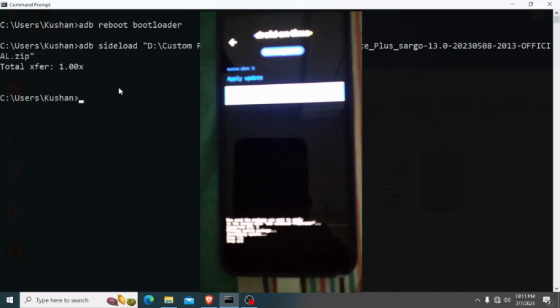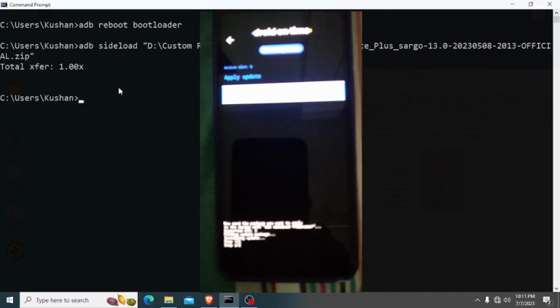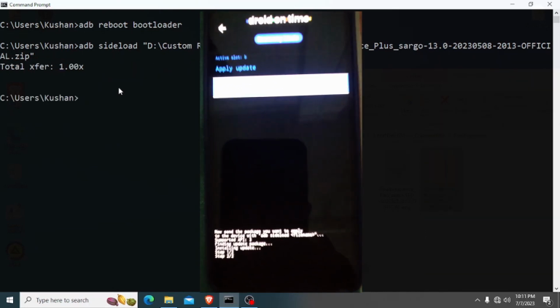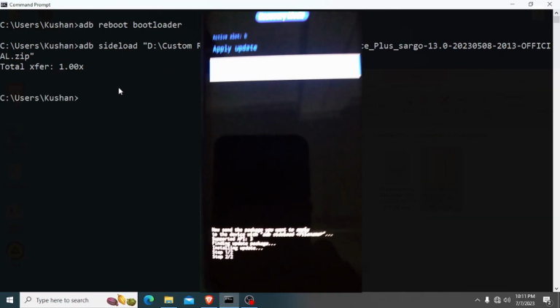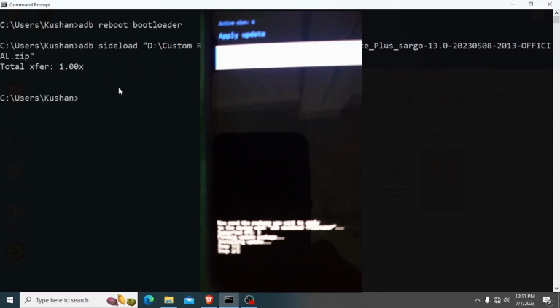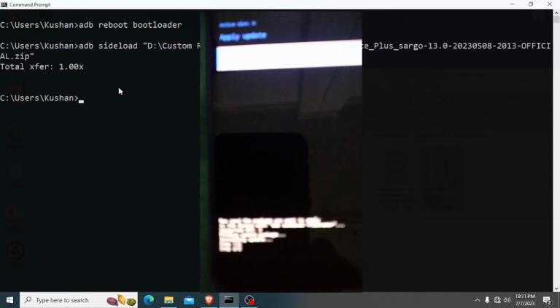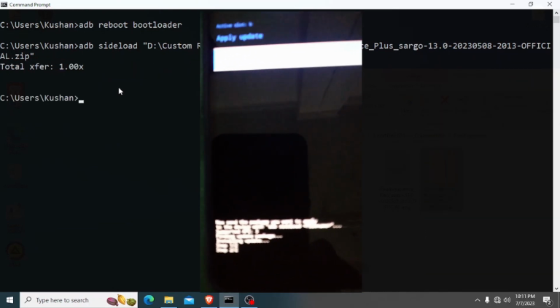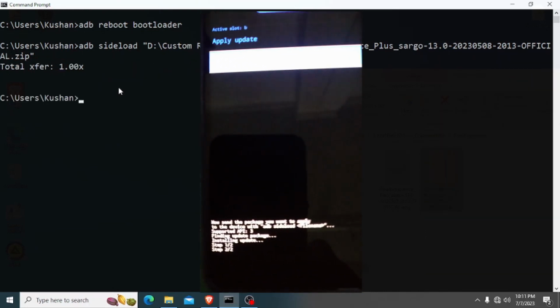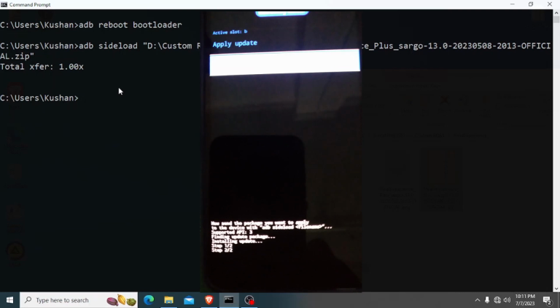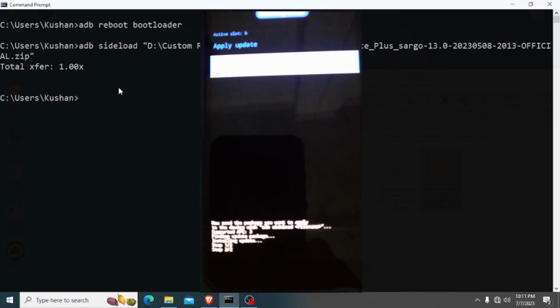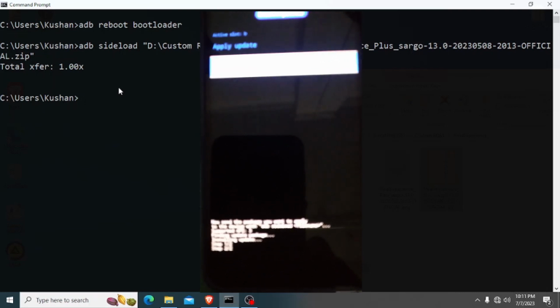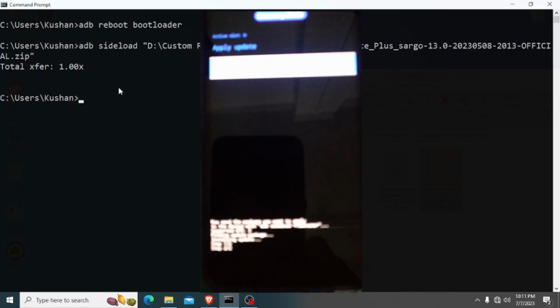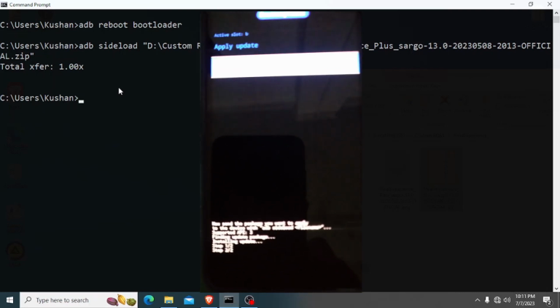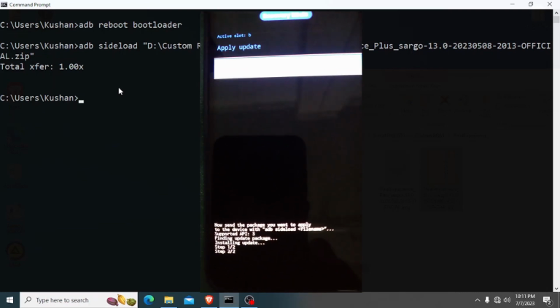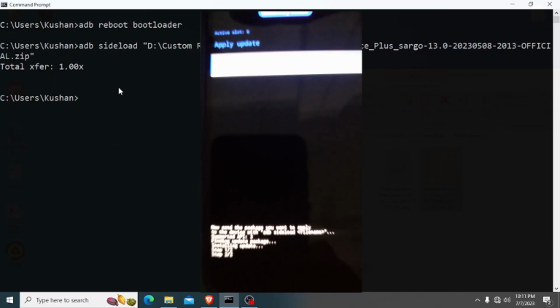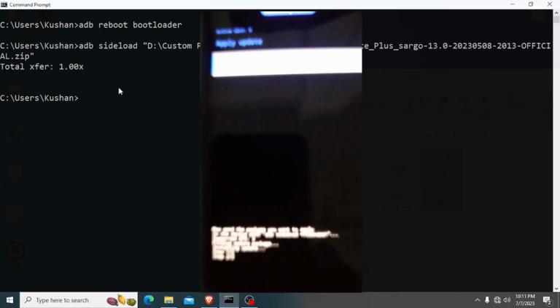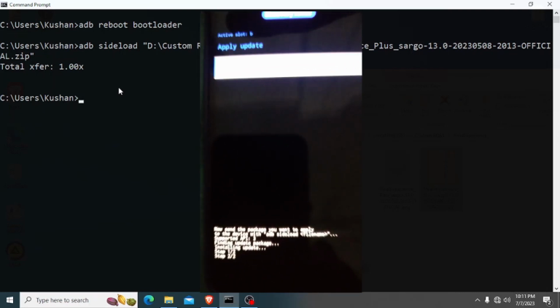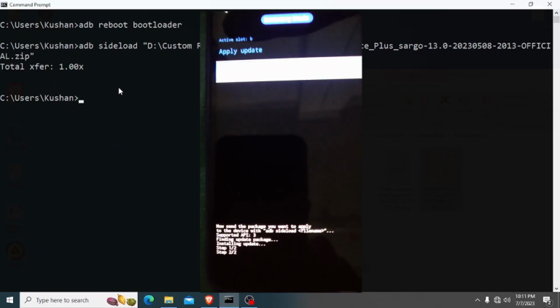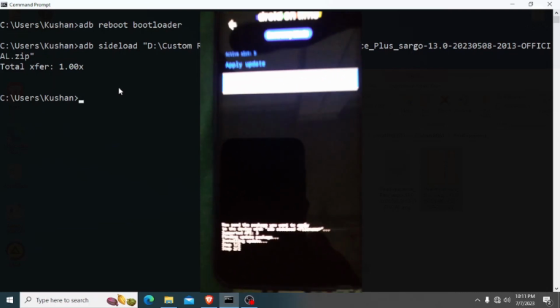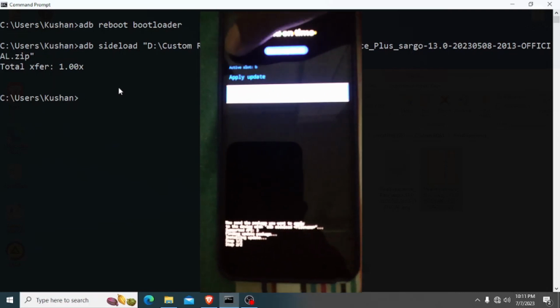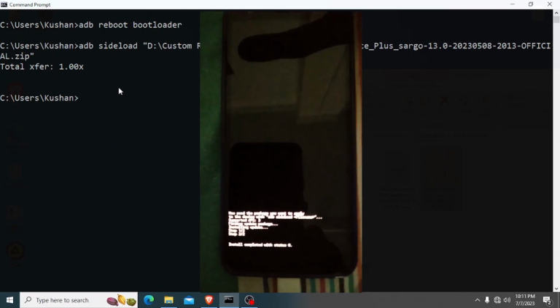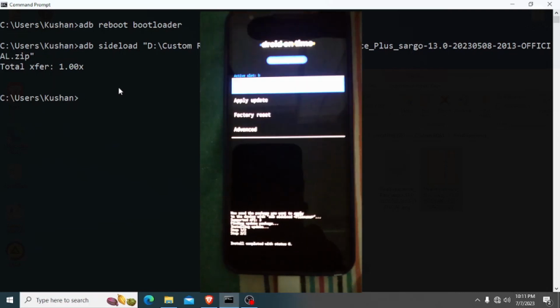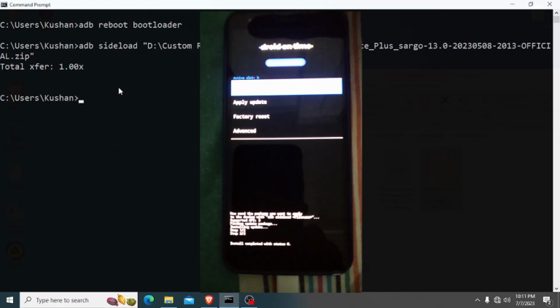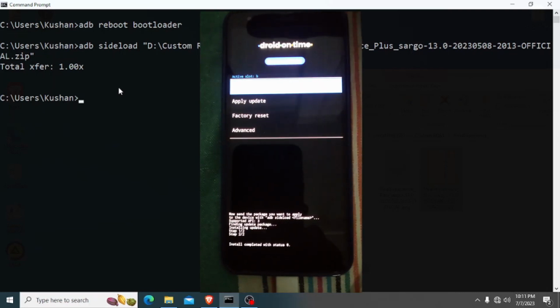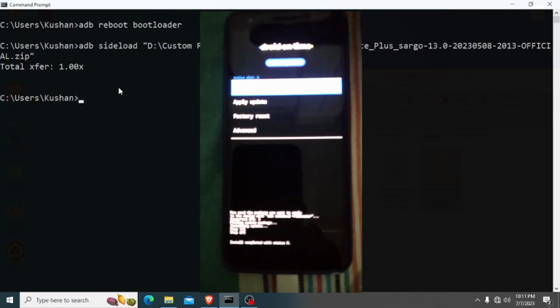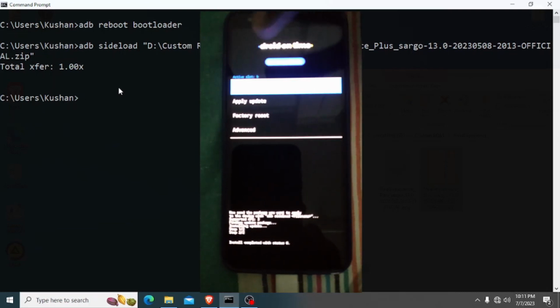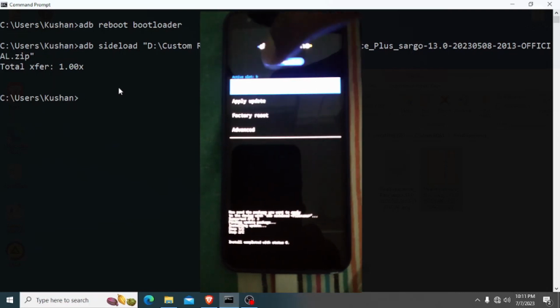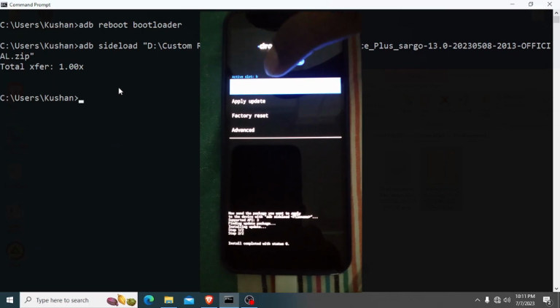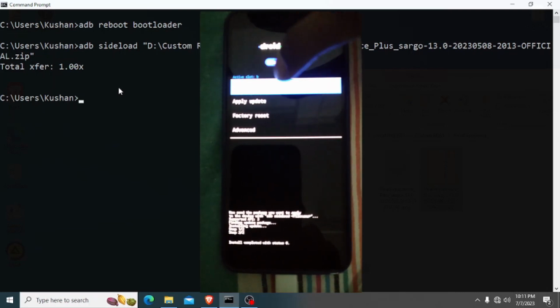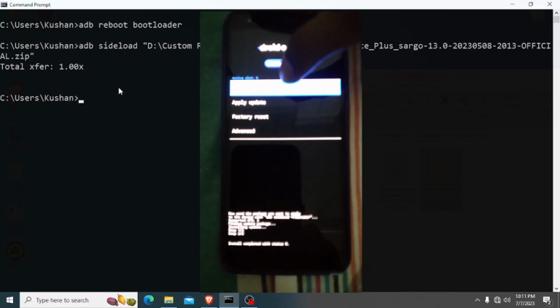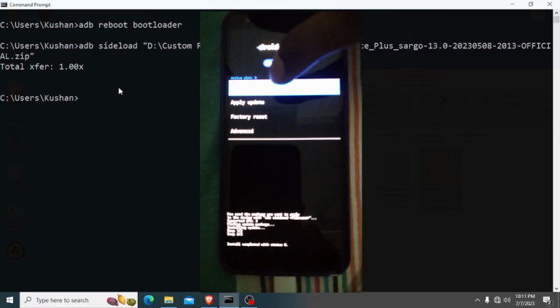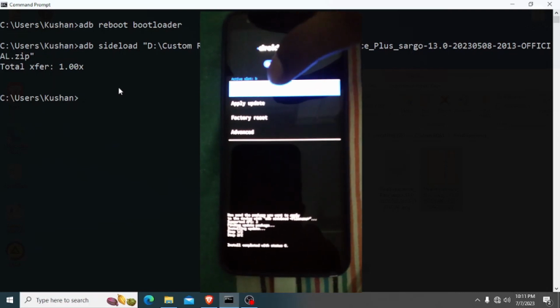Now installation is finished. I can go back and reboot the system.